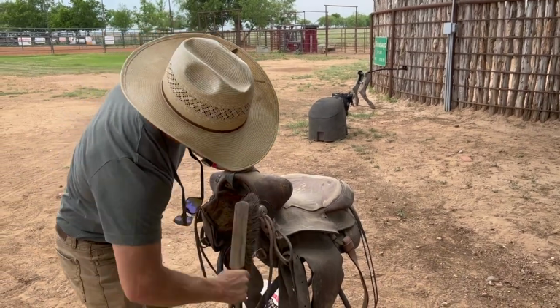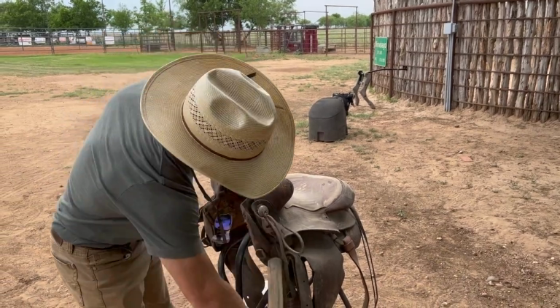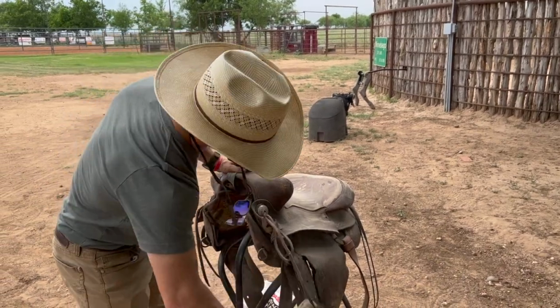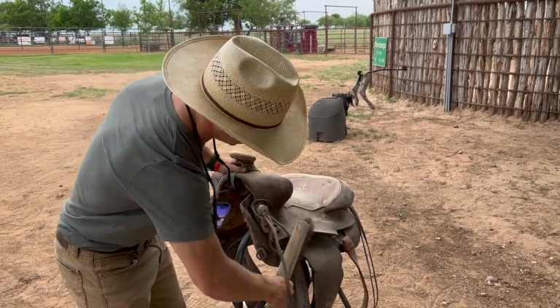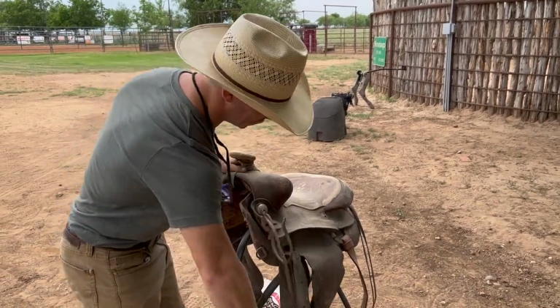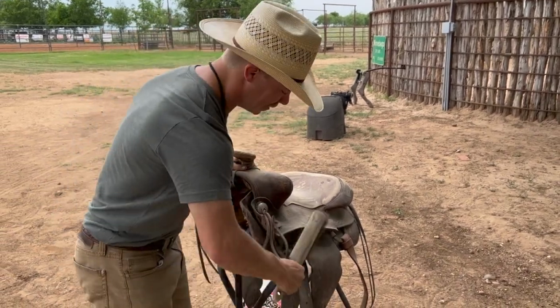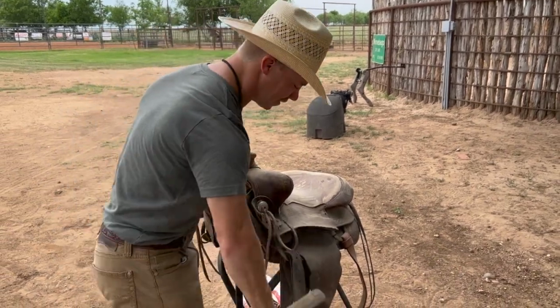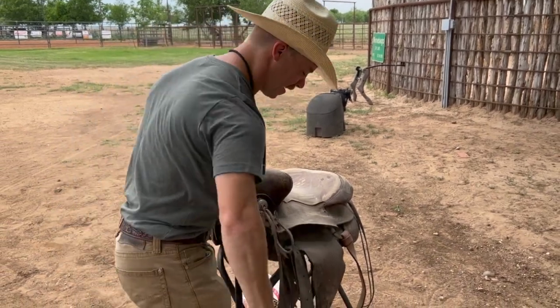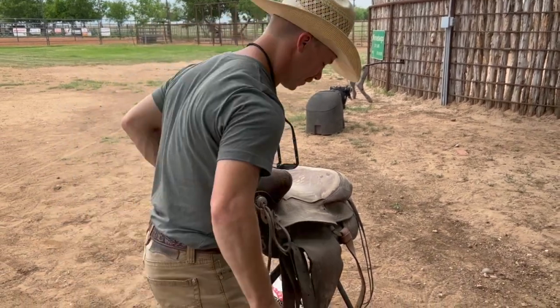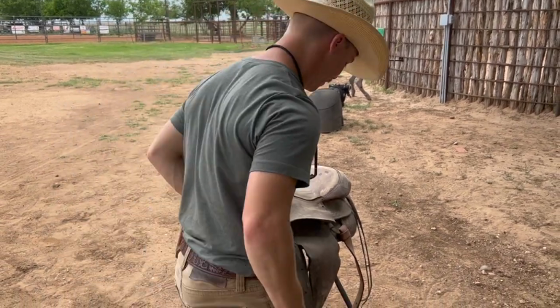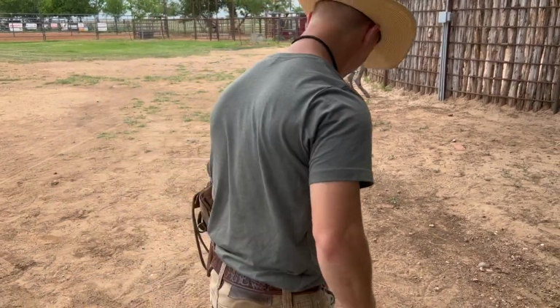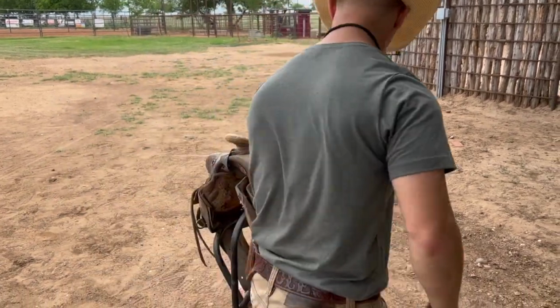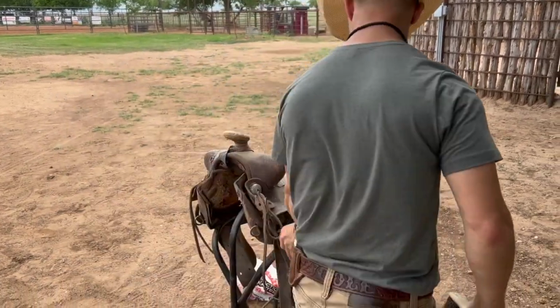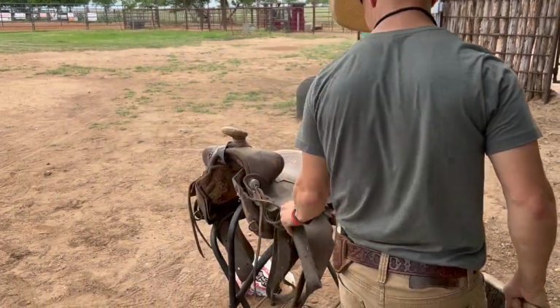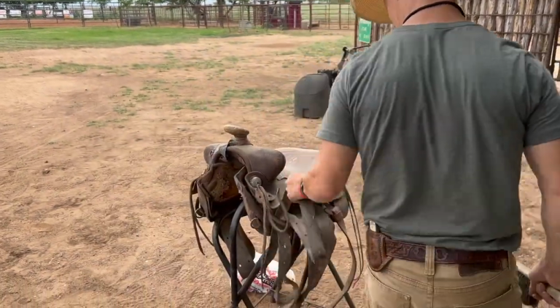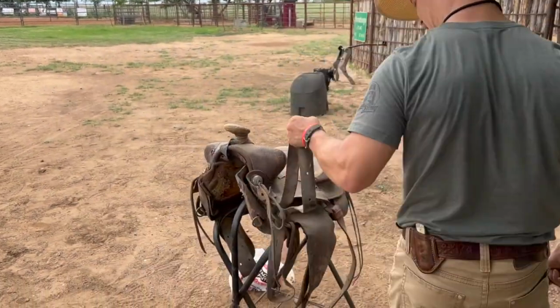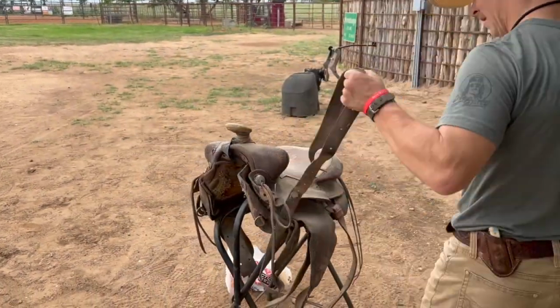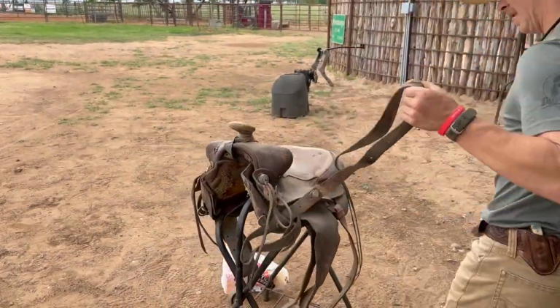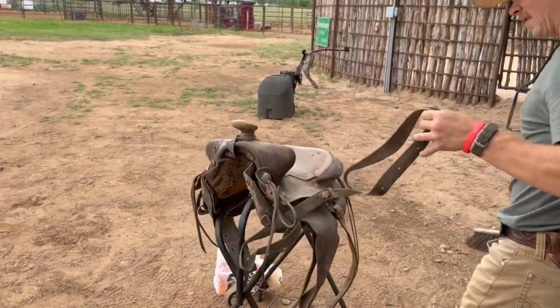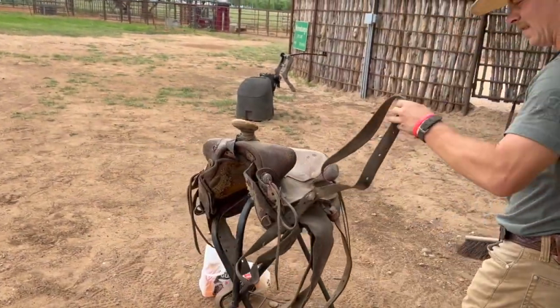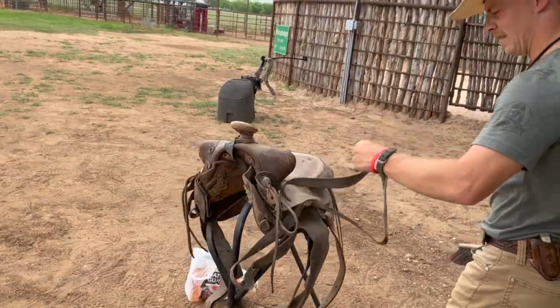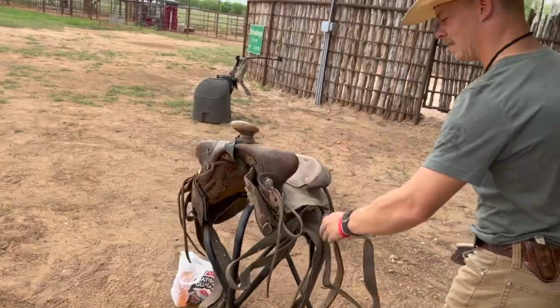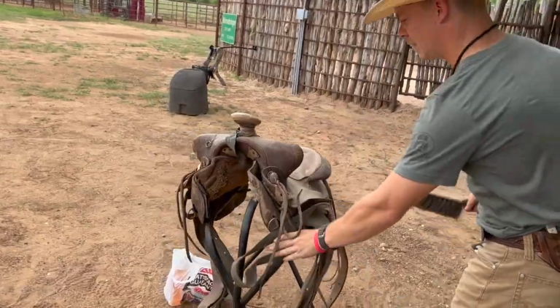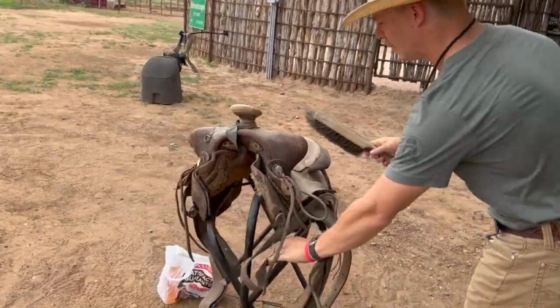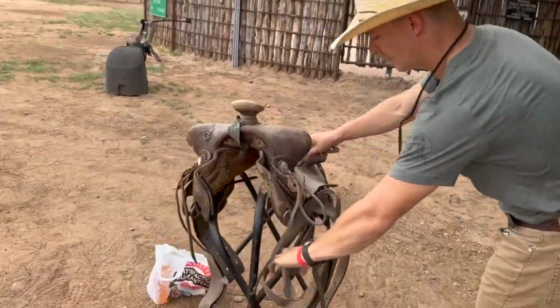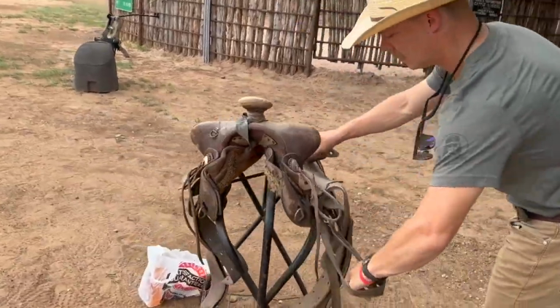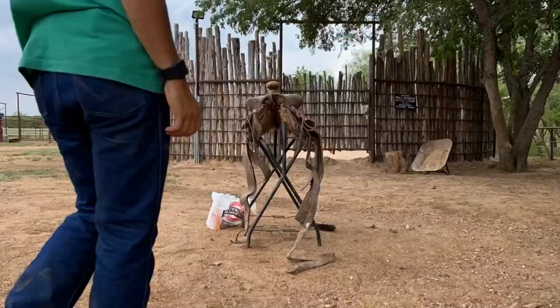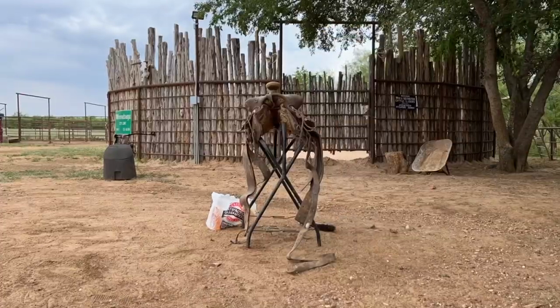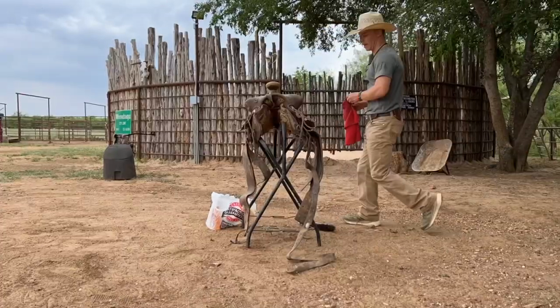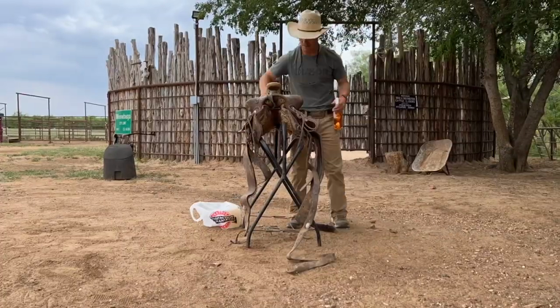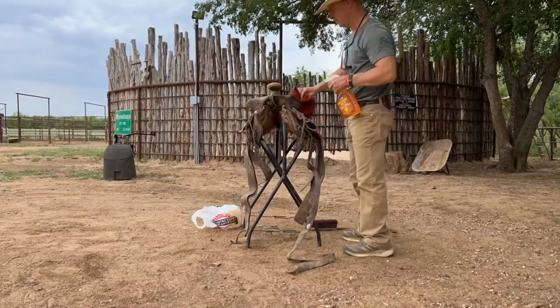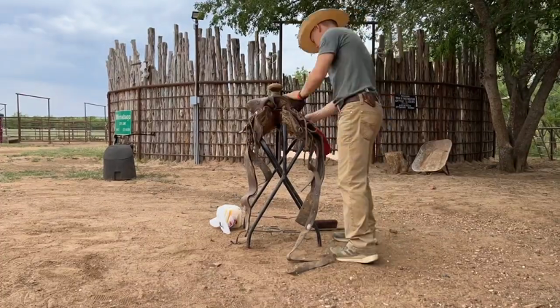He might want to put it in his house or something. I don't know.